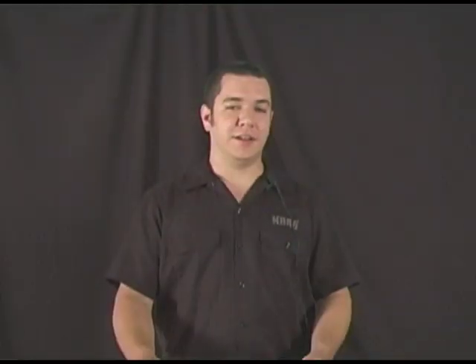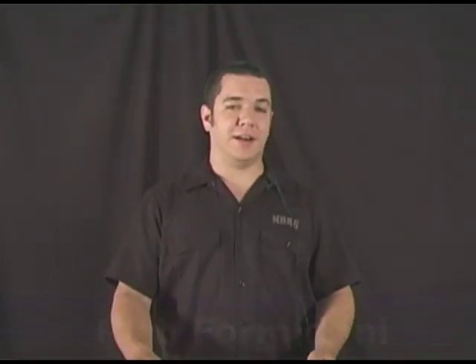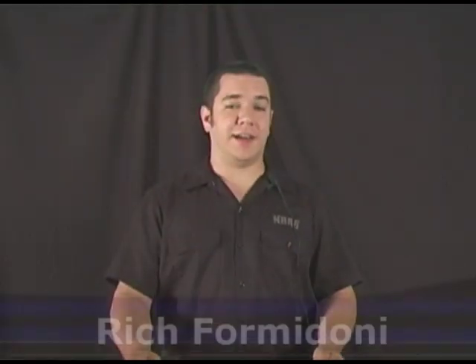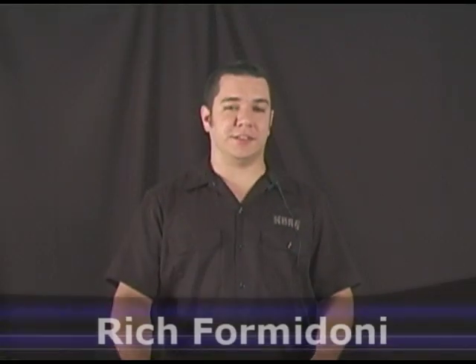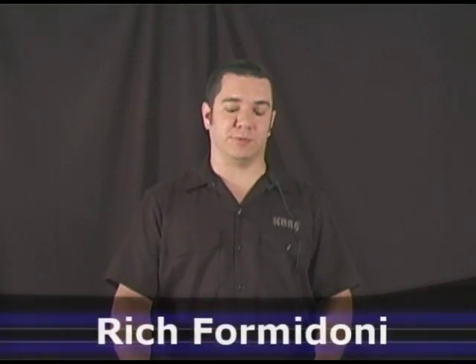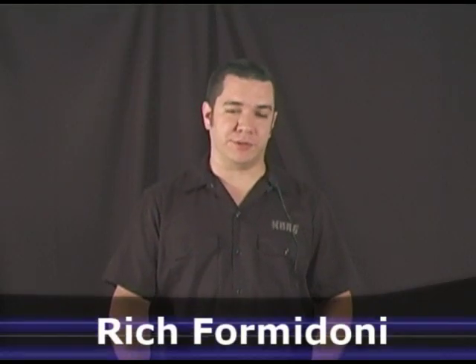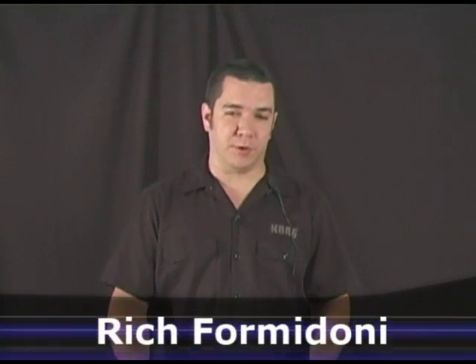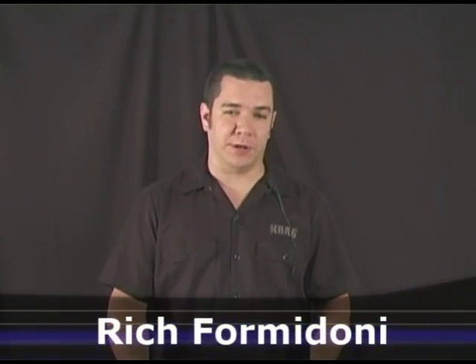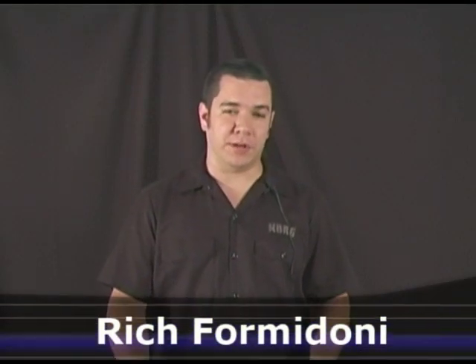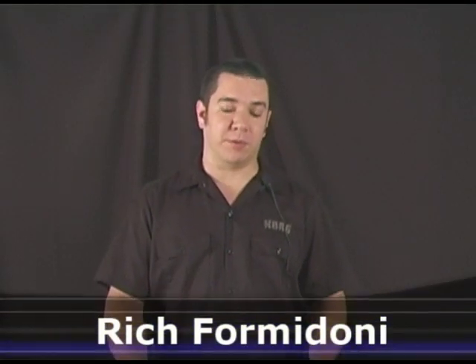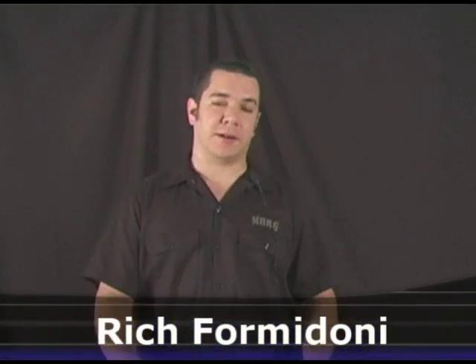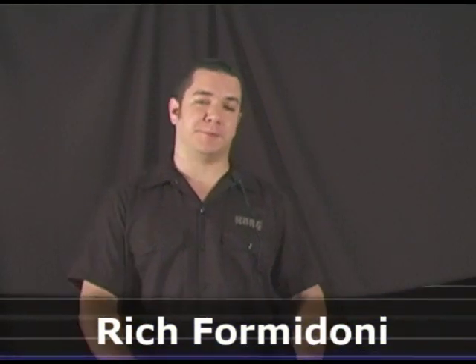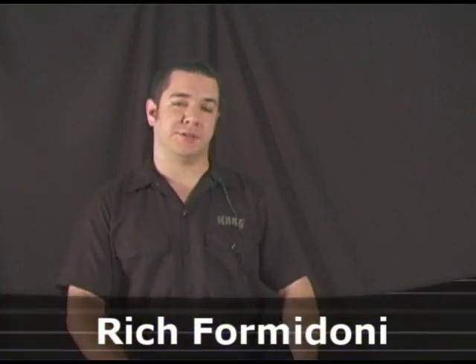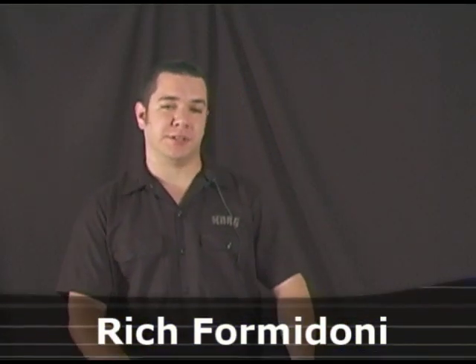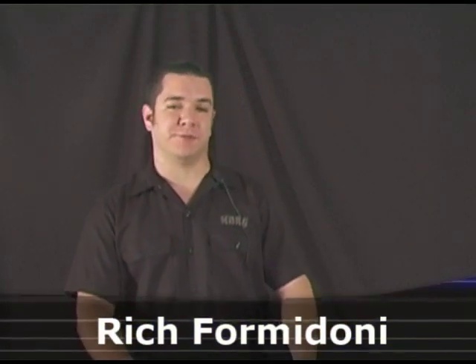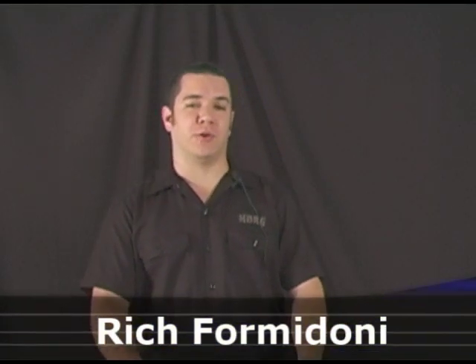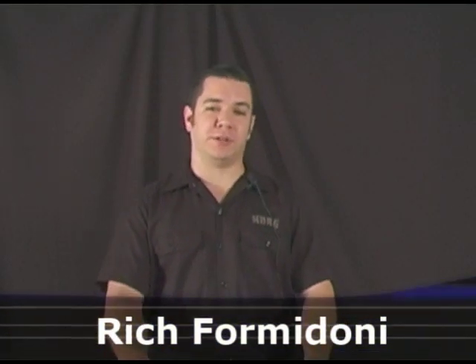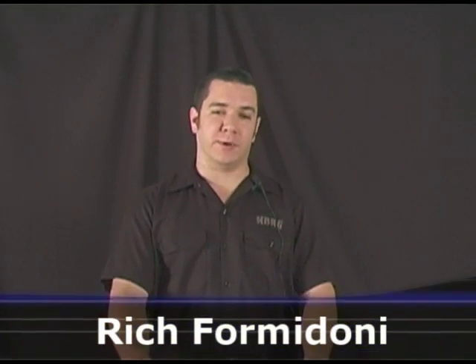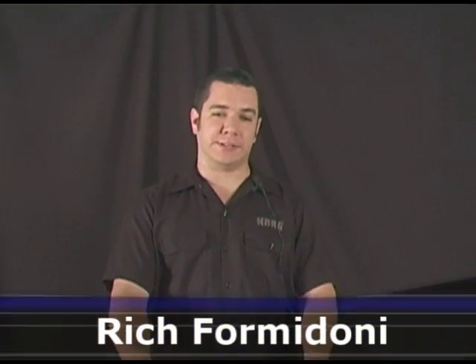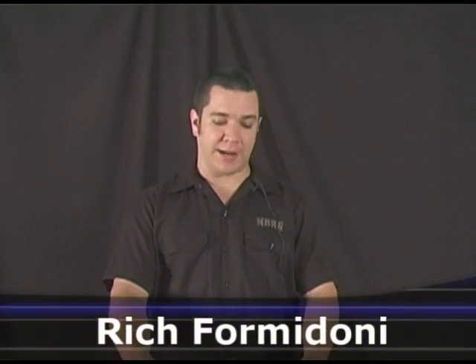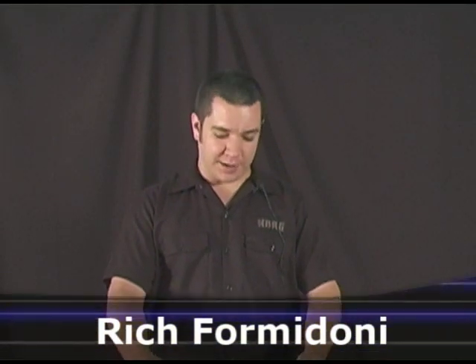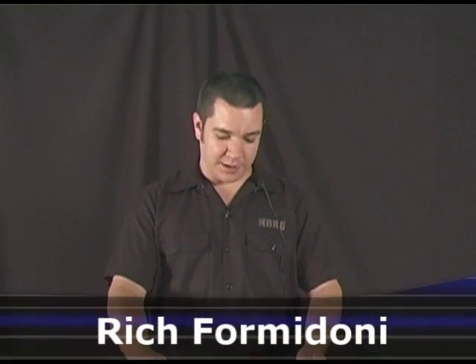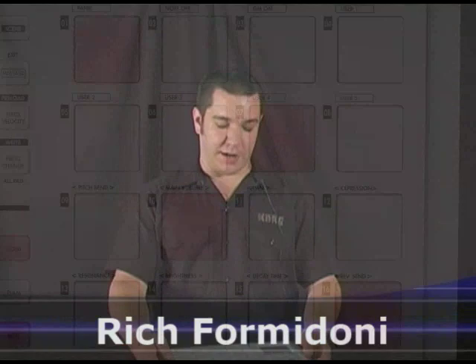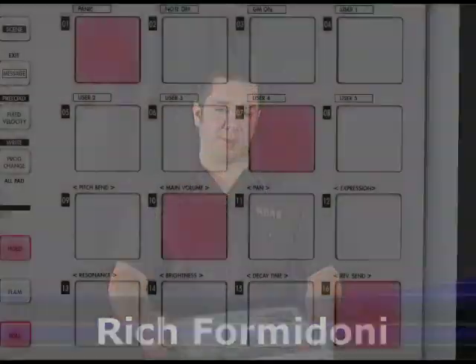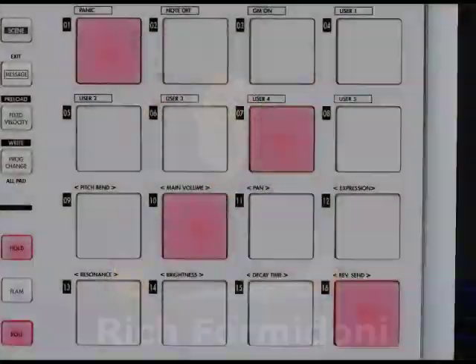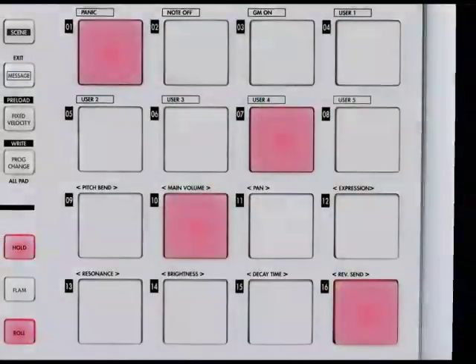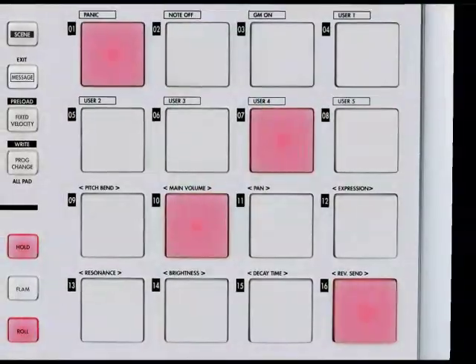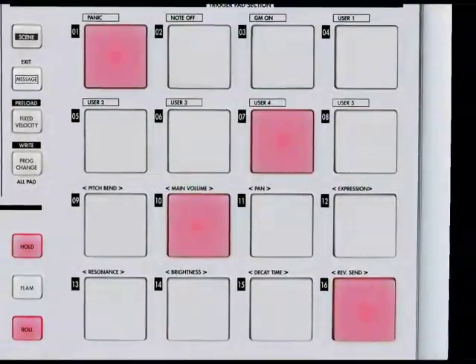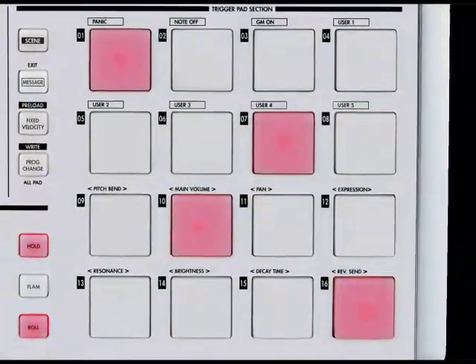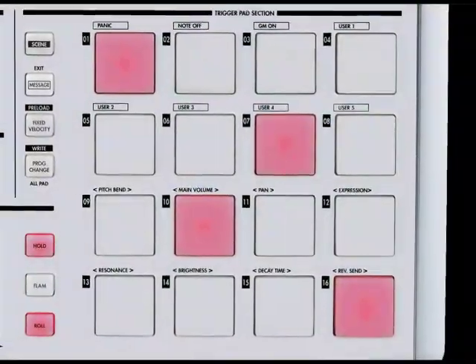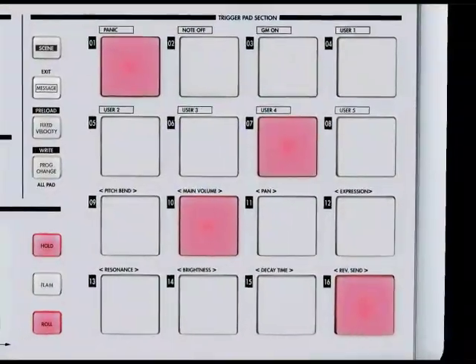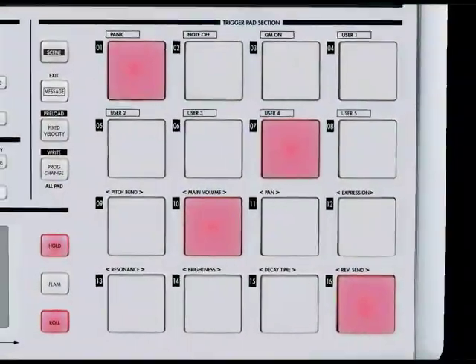Hi, this is Rich Formidoni, product specialist for Korg USA, and I'm here to show you the Pad Control.